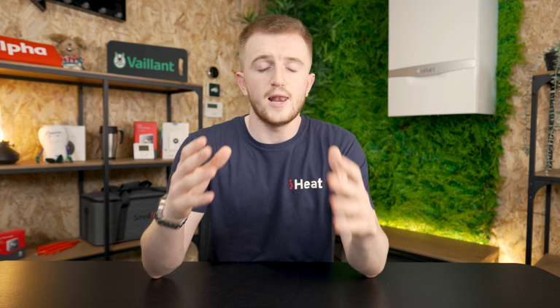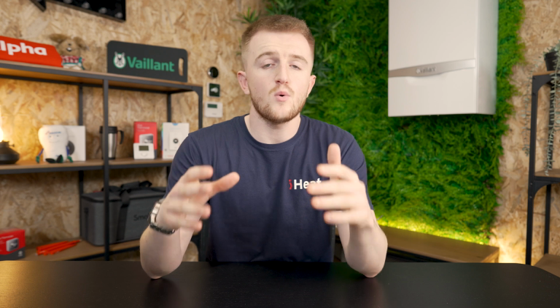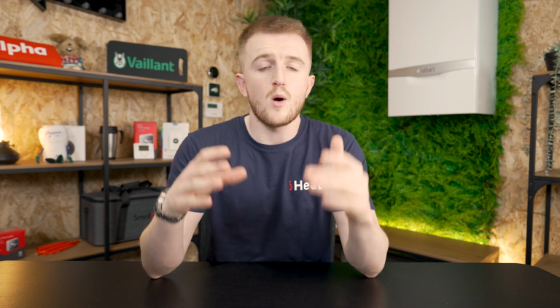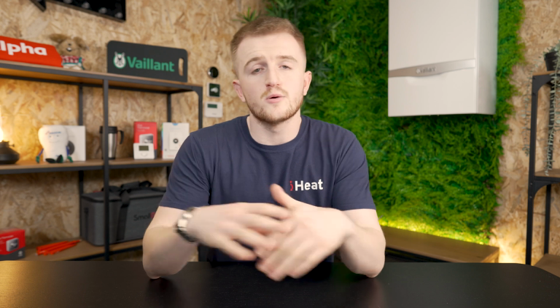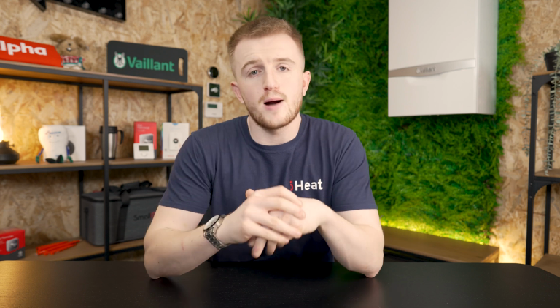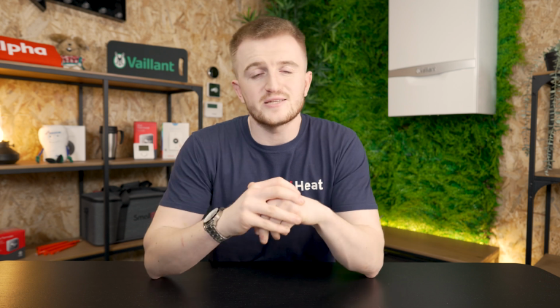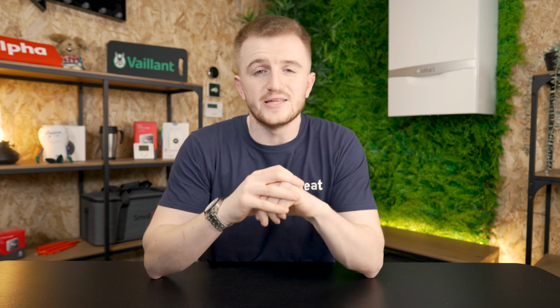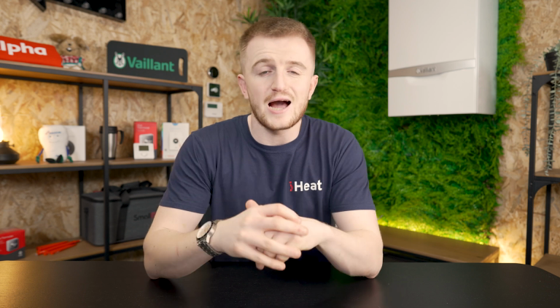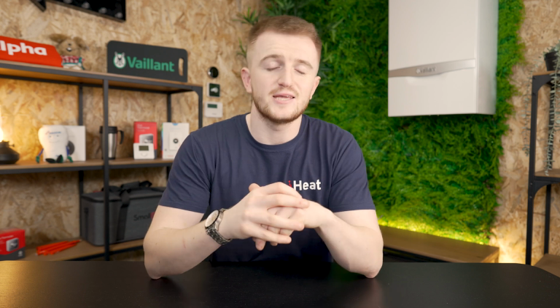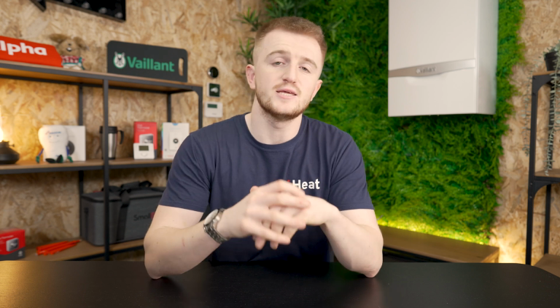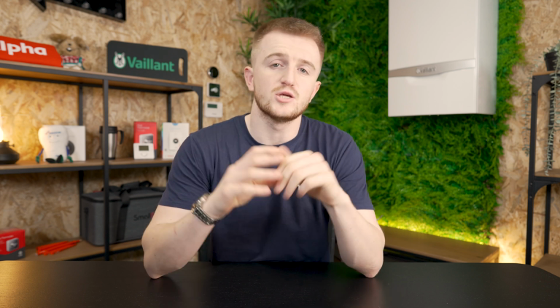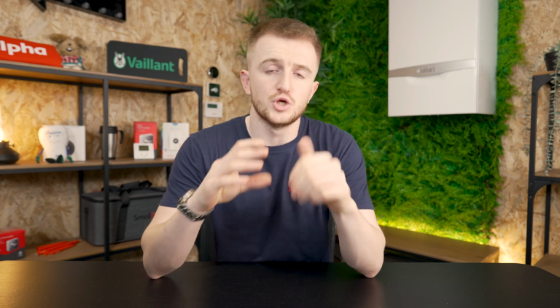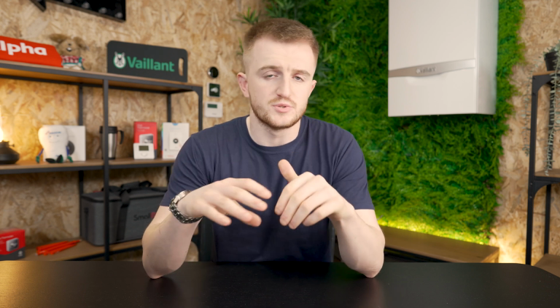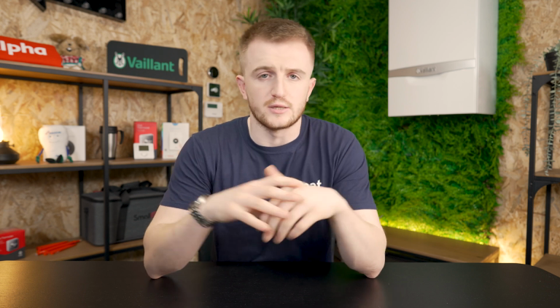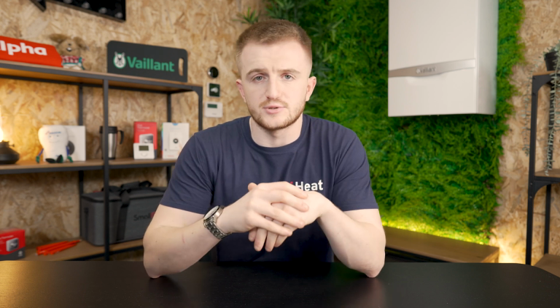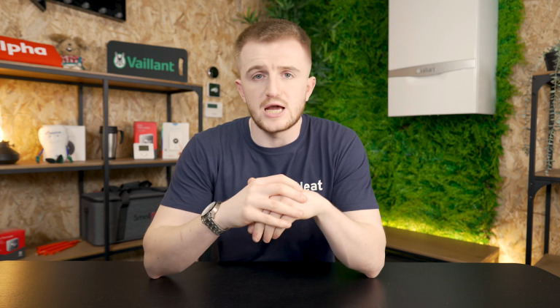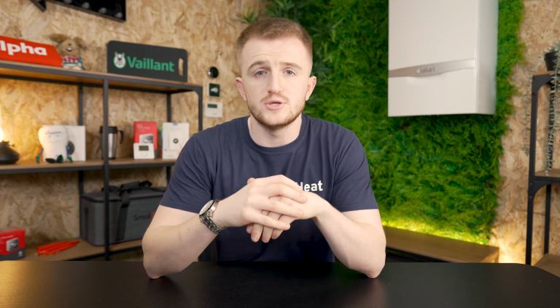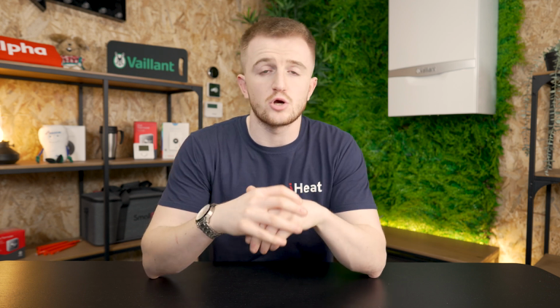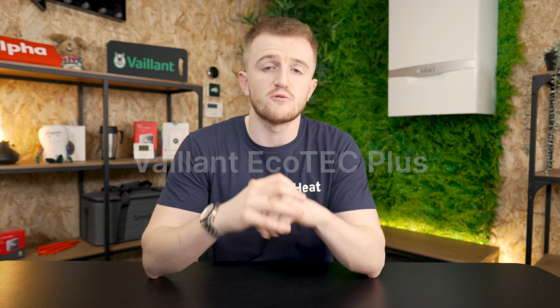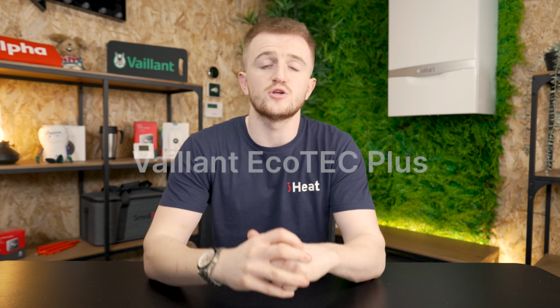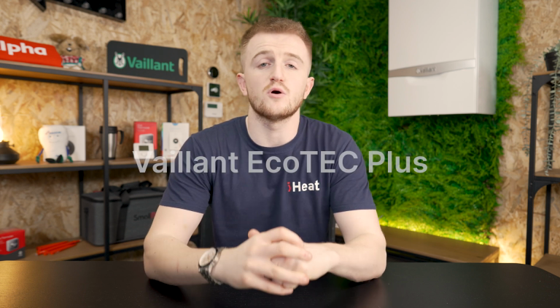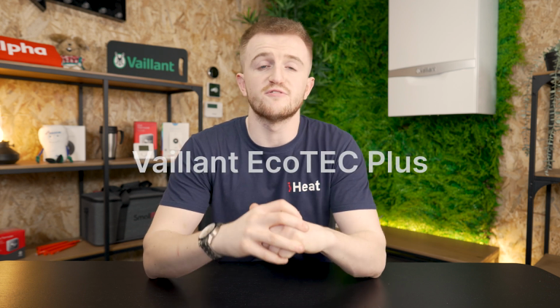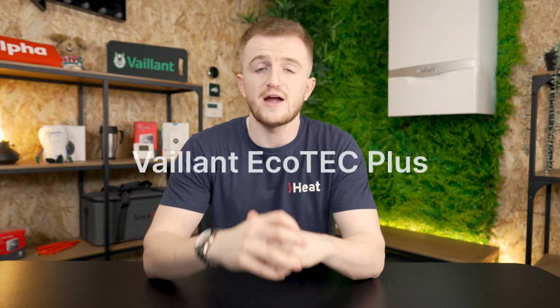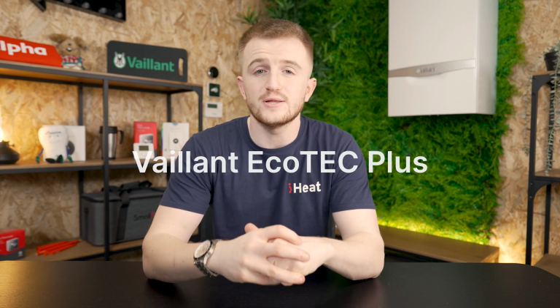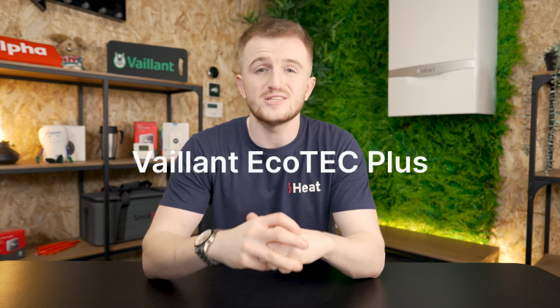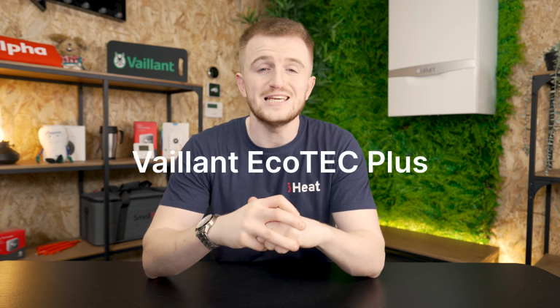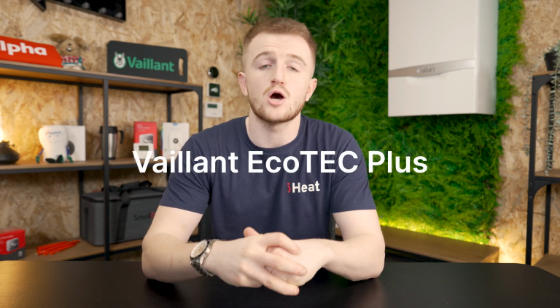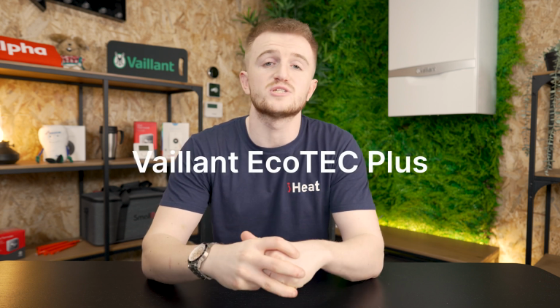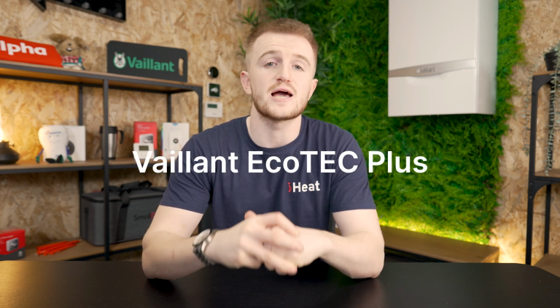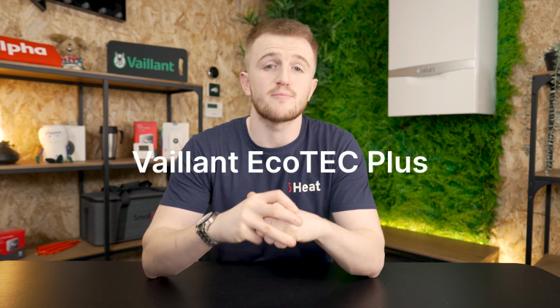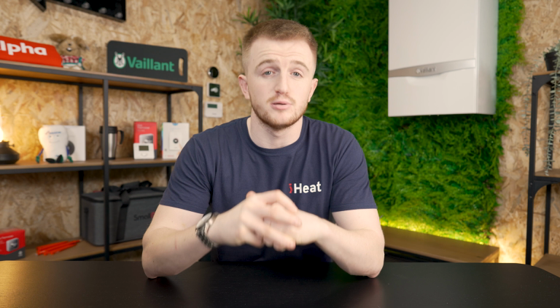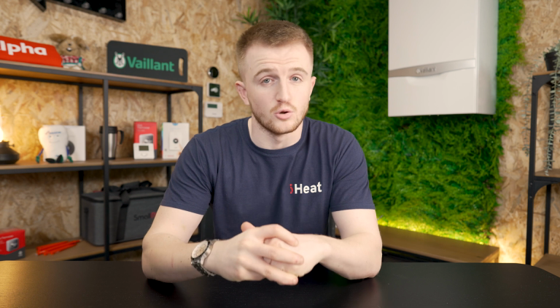Hello and welcome back to the iHeat YouTube channel. Today we're doing a review of the Vaillant EcoTech Plus.